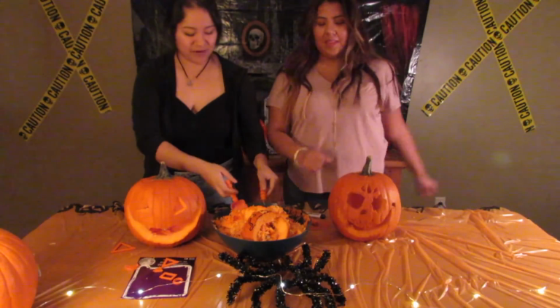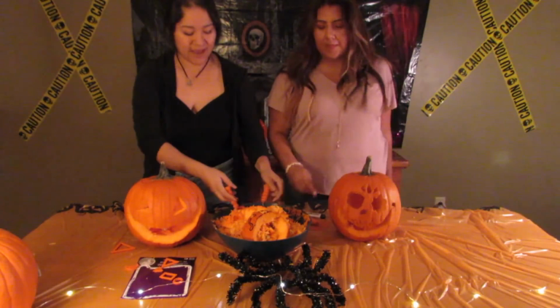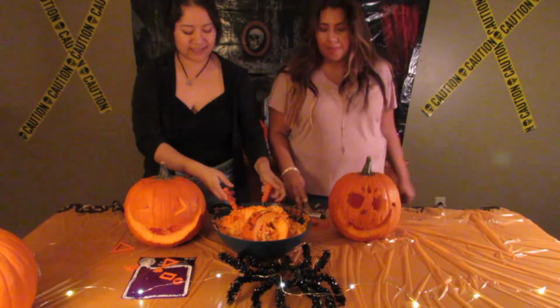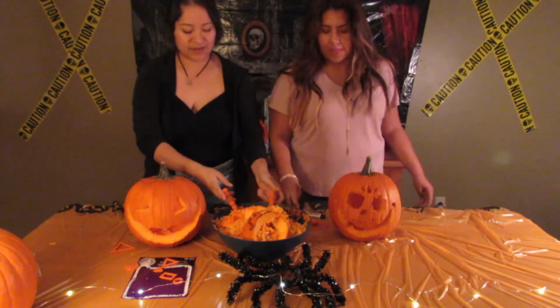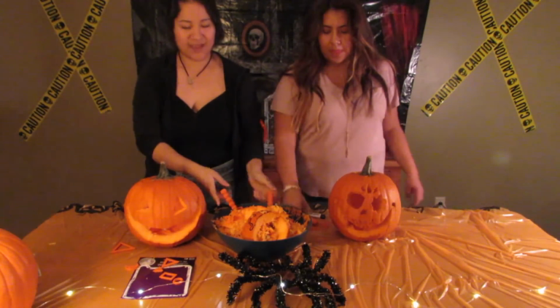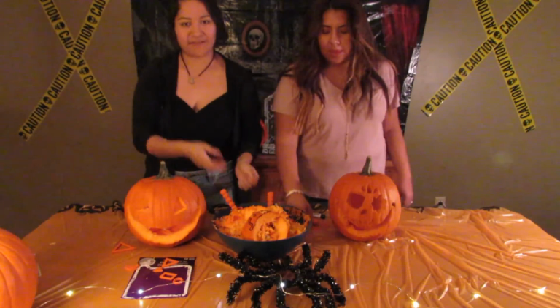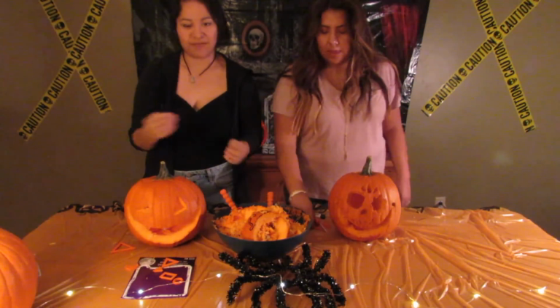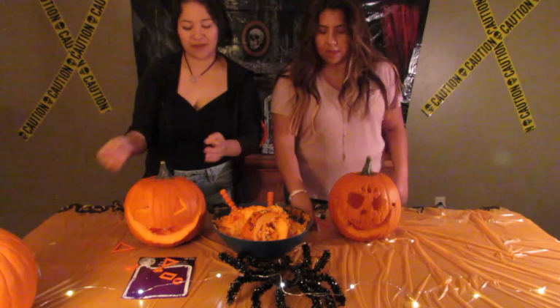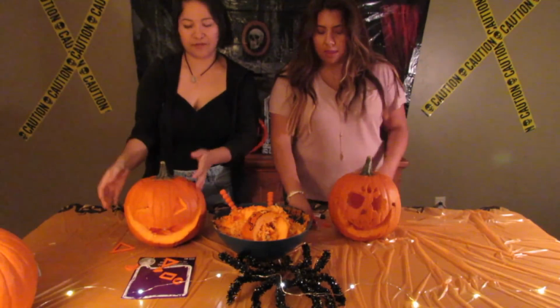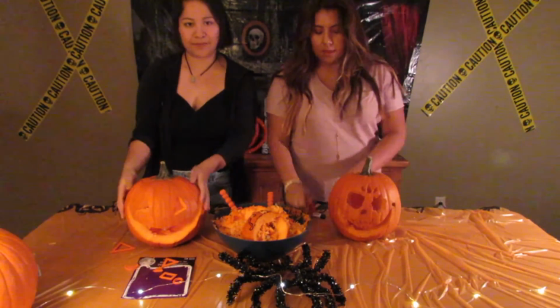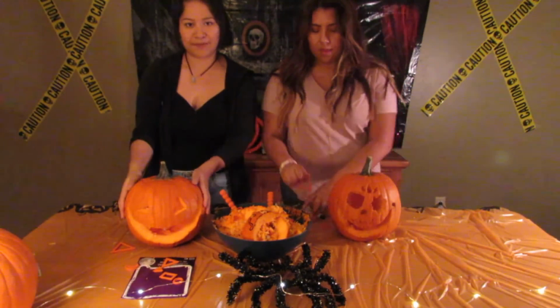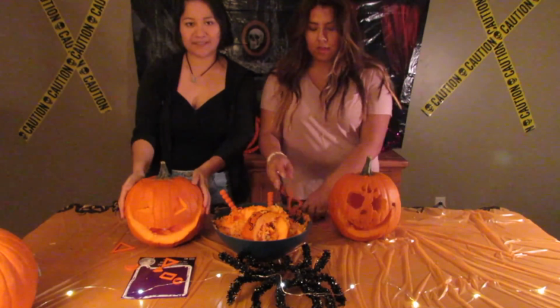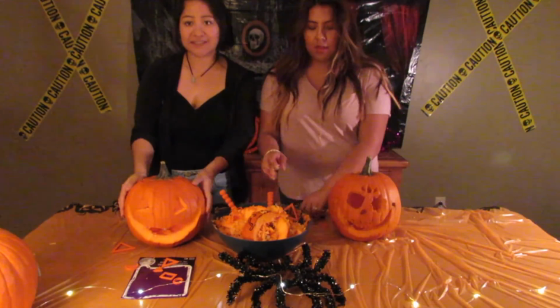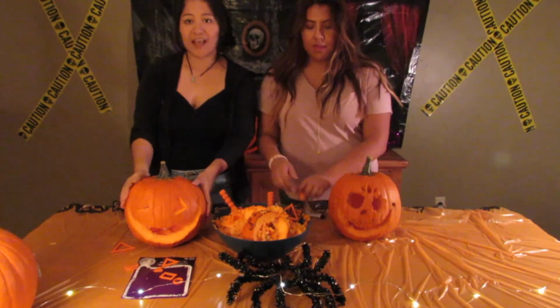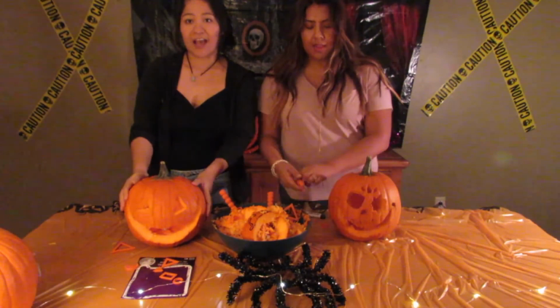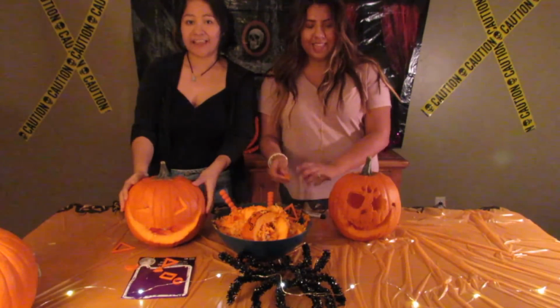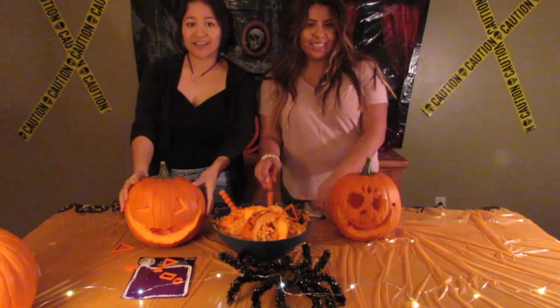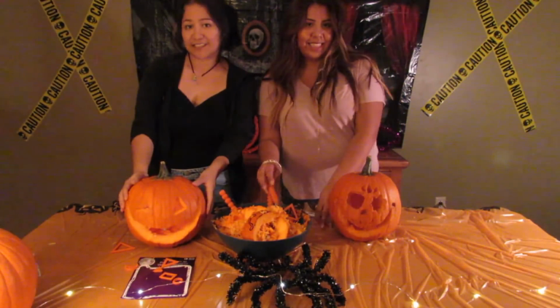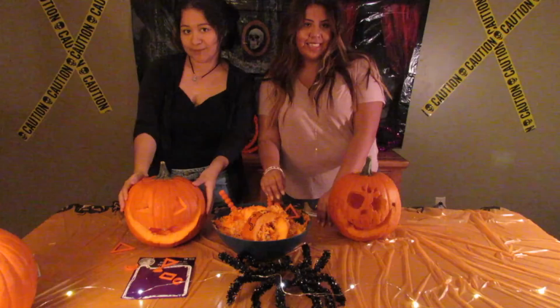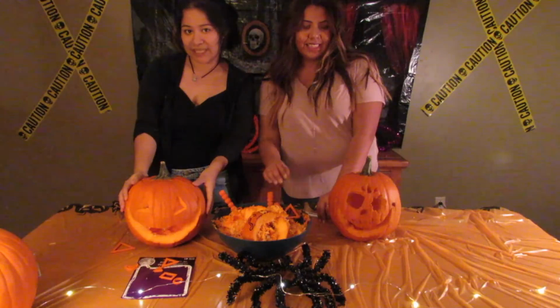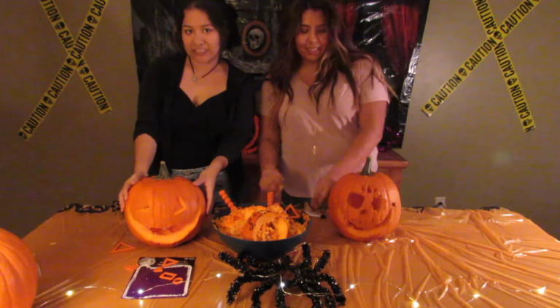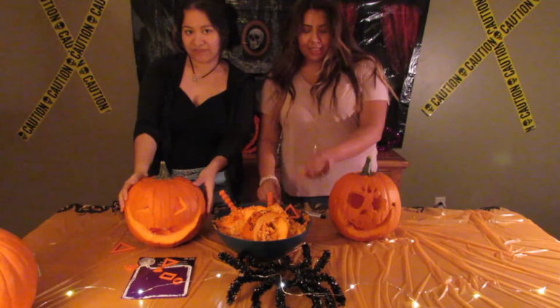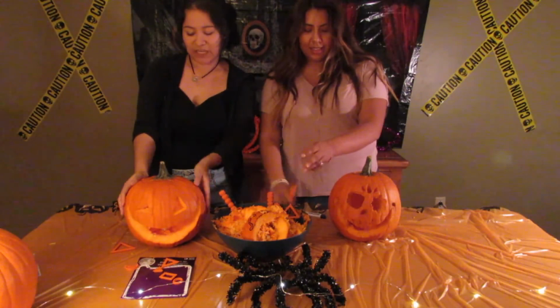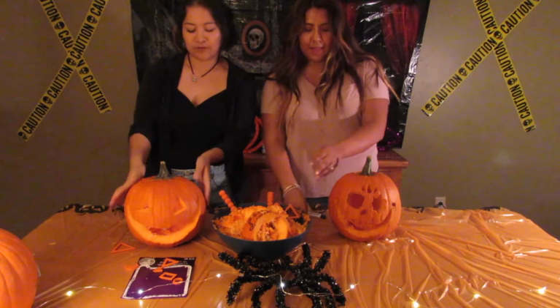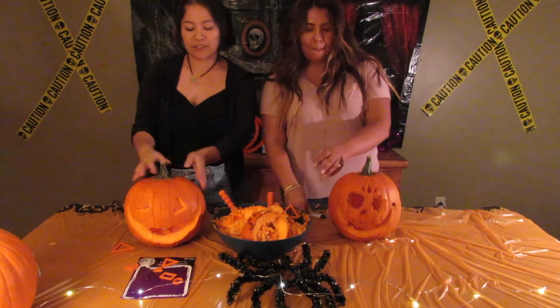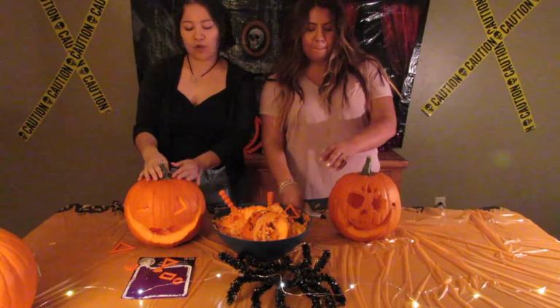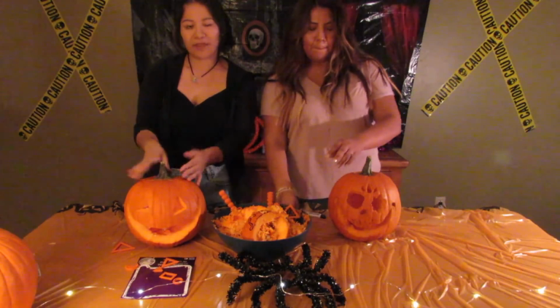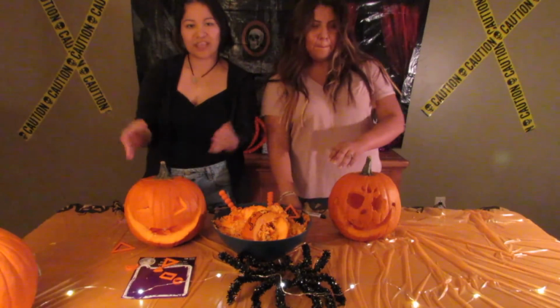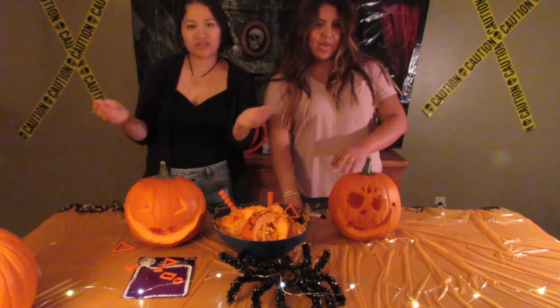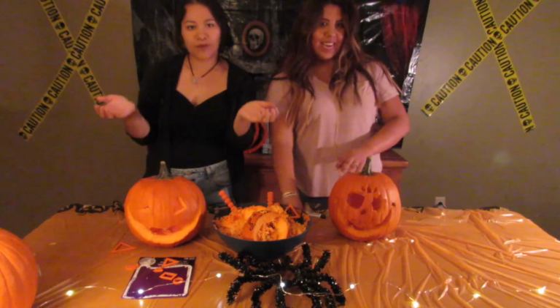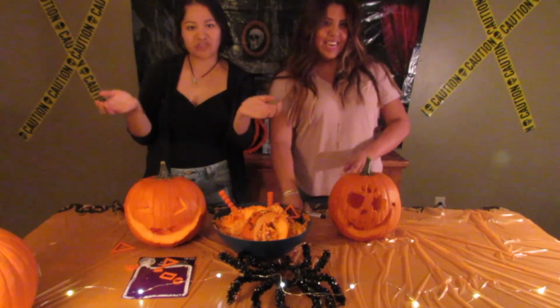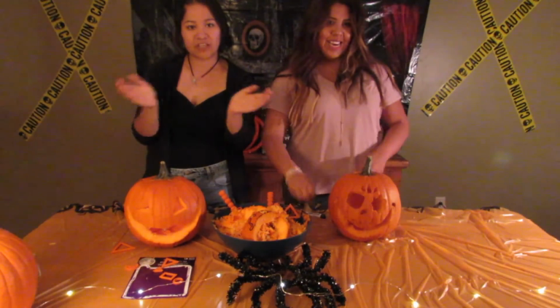Now that we're a mess and we have mediocre pumpkins, I think it's time to end this video. Thanks for watching.